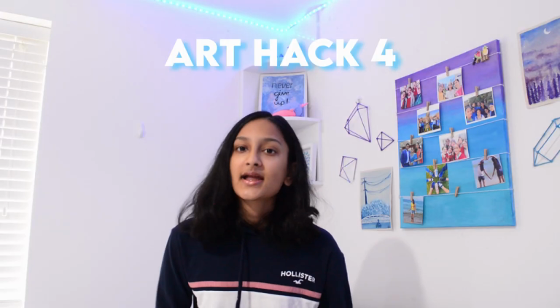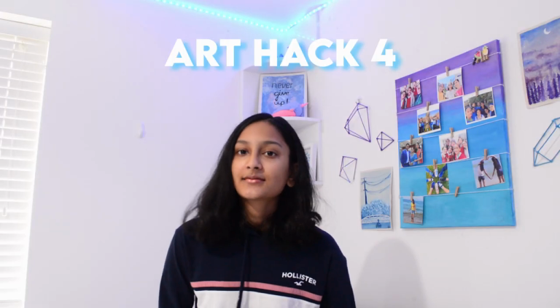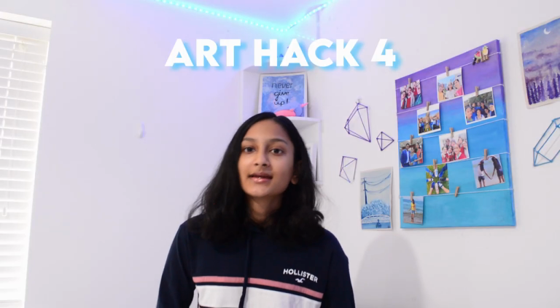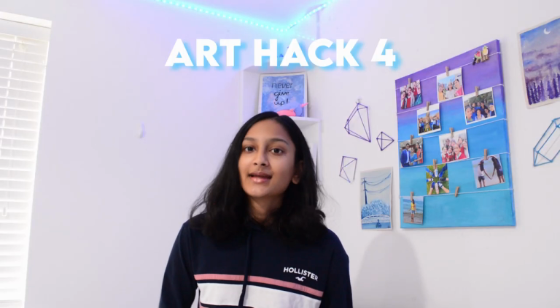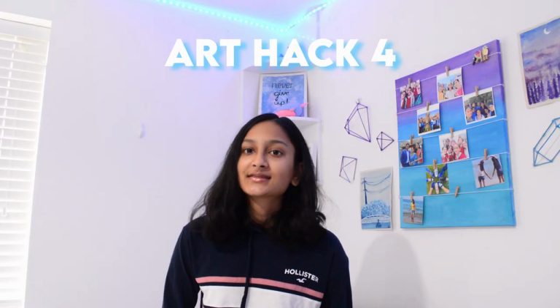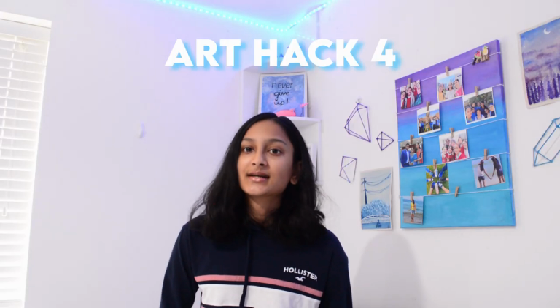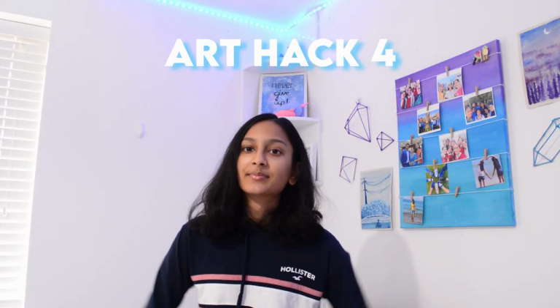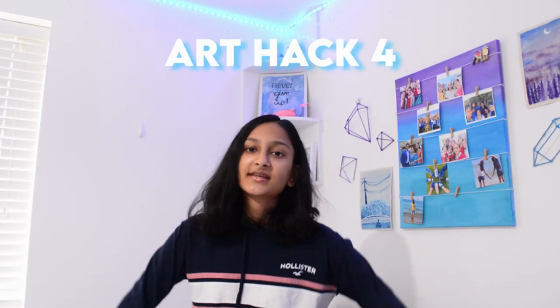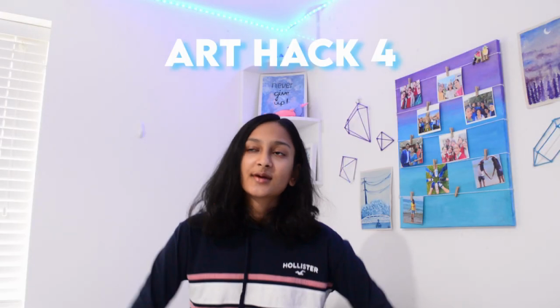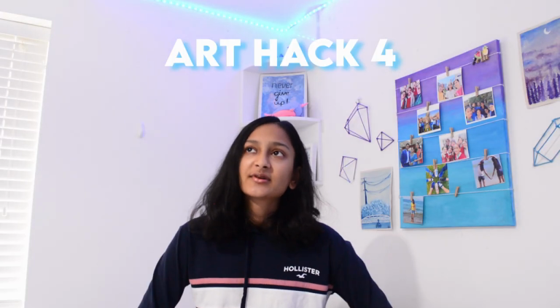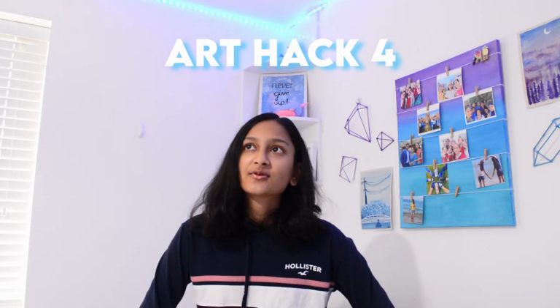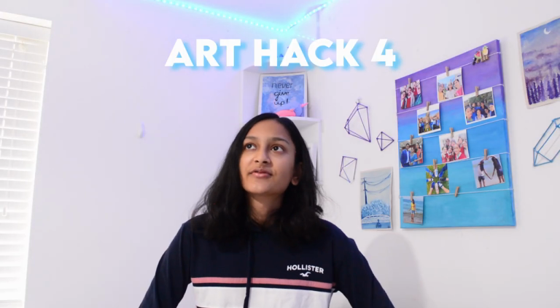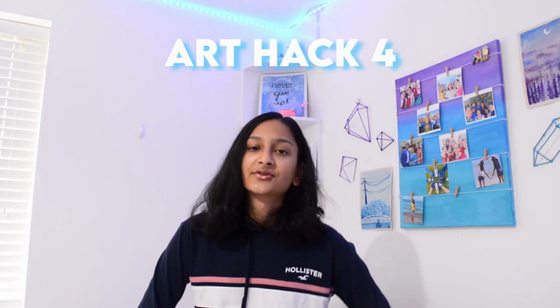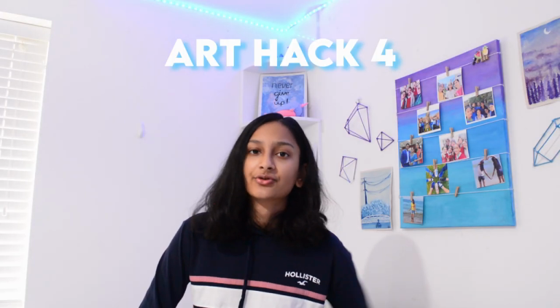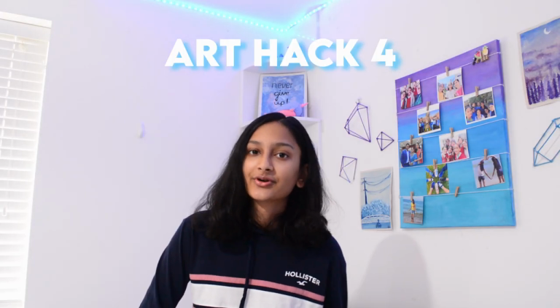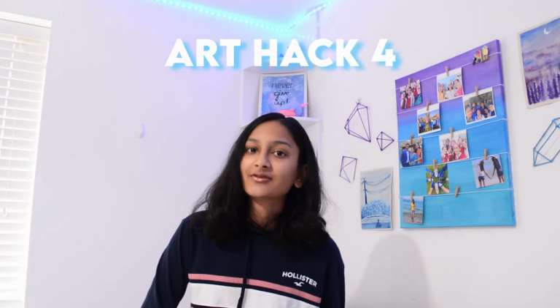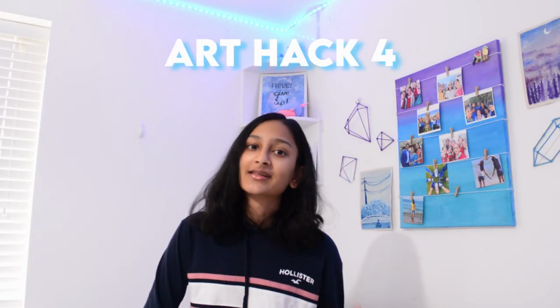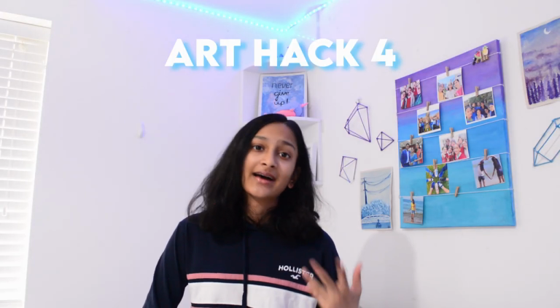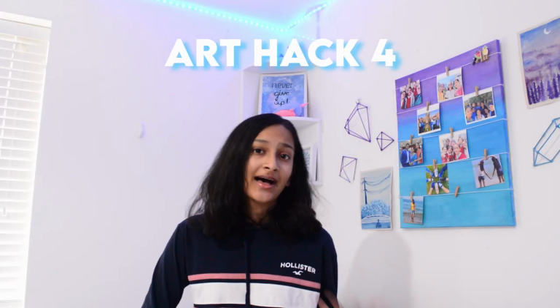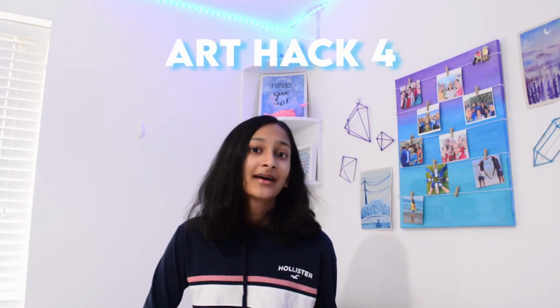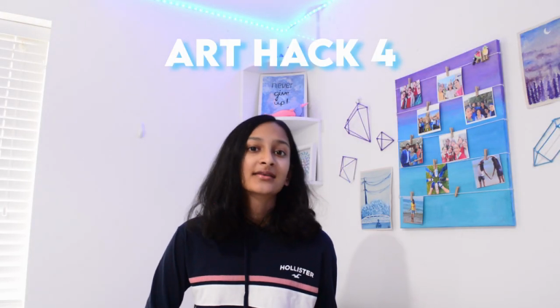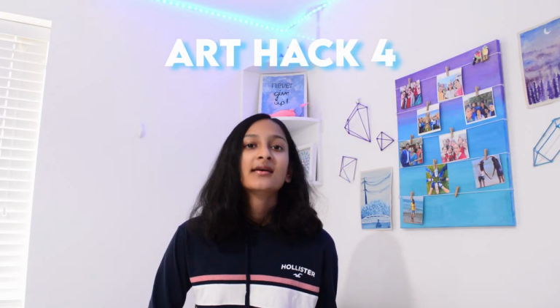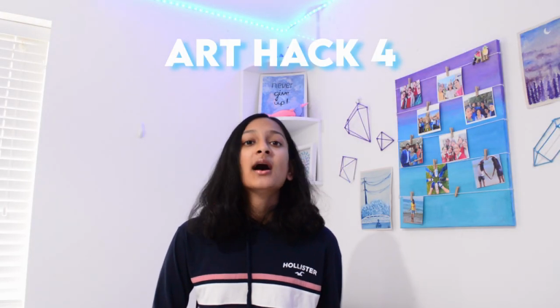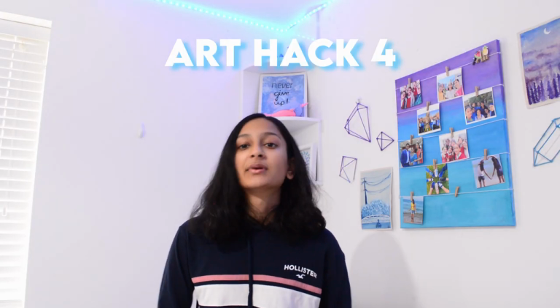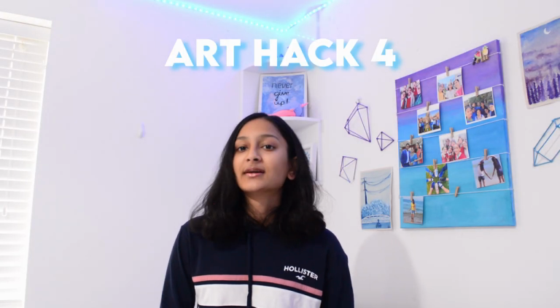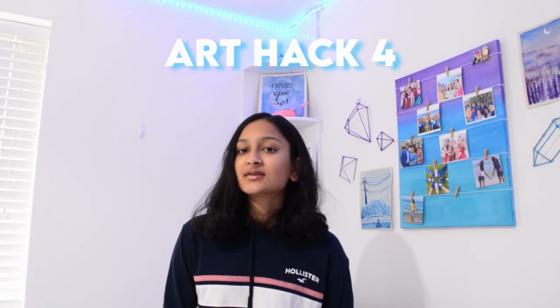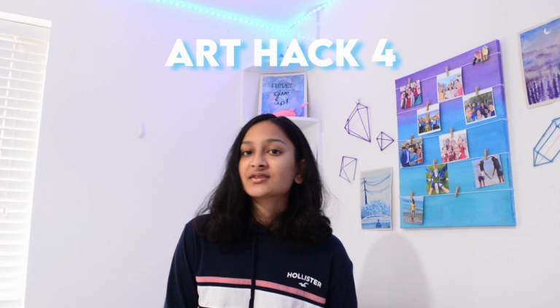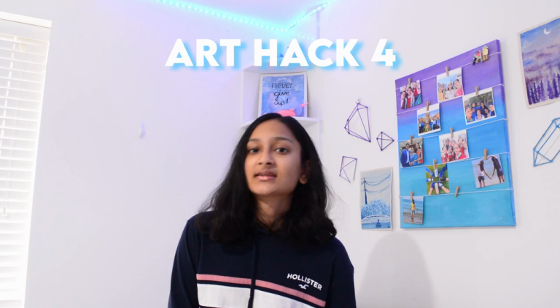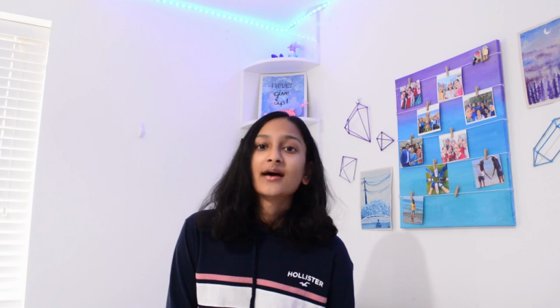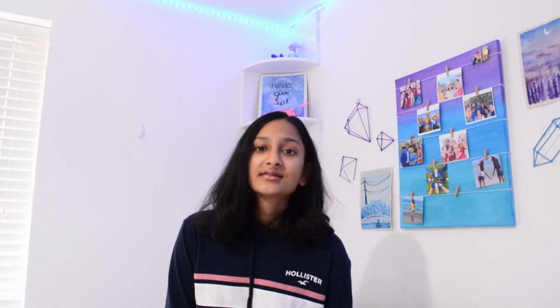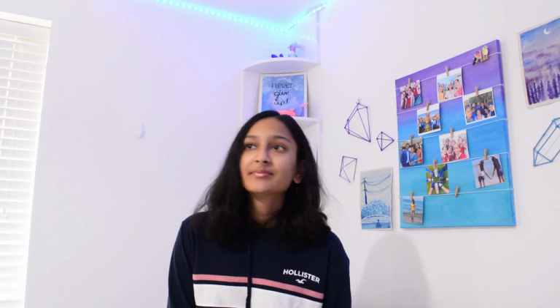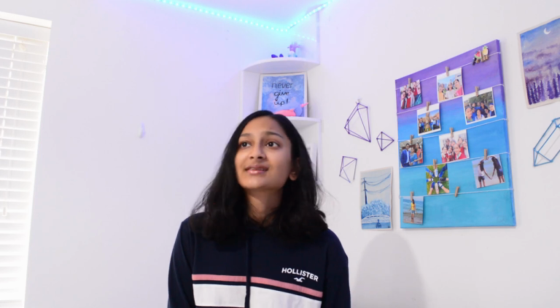Anyway, next up this one was more of a tutorial than a hack — it was how to mix skin tones.